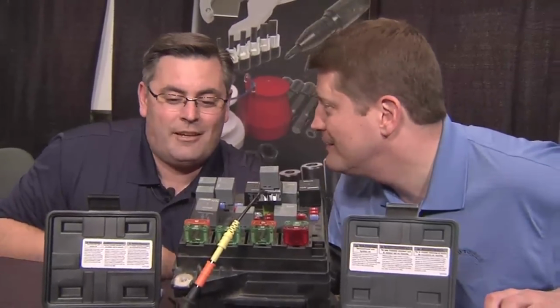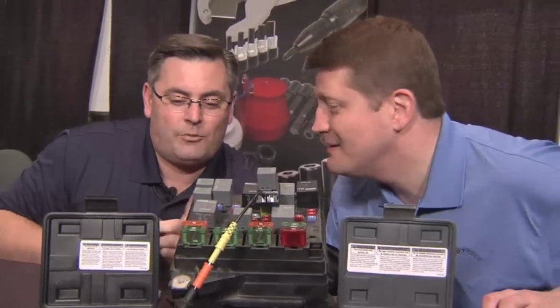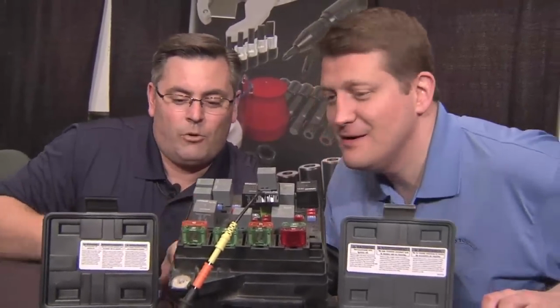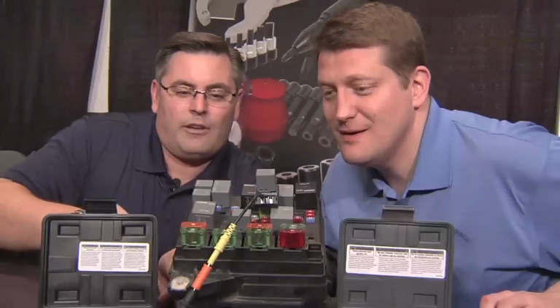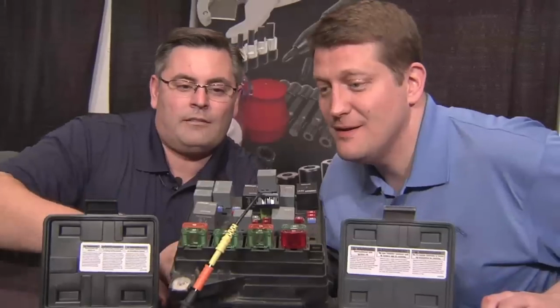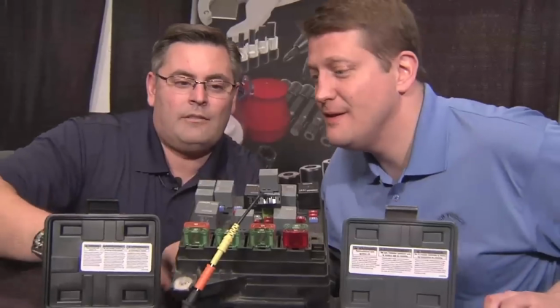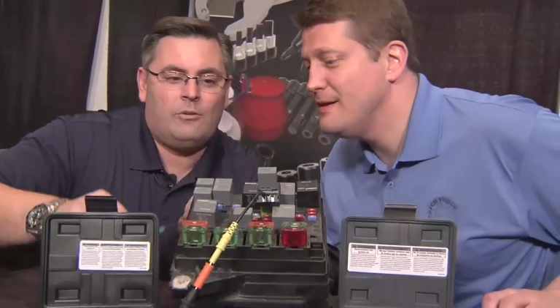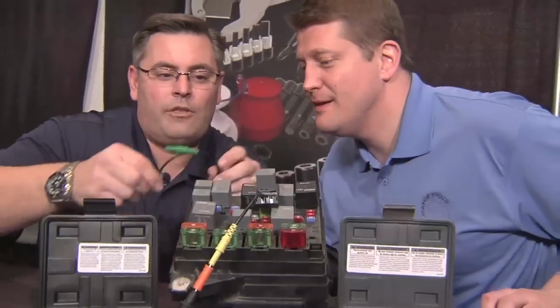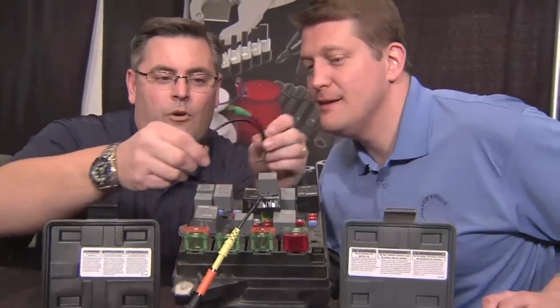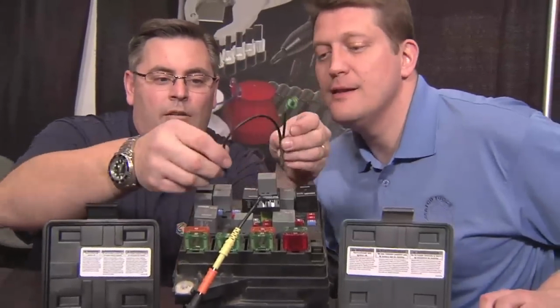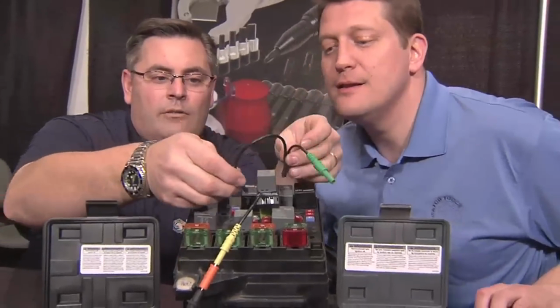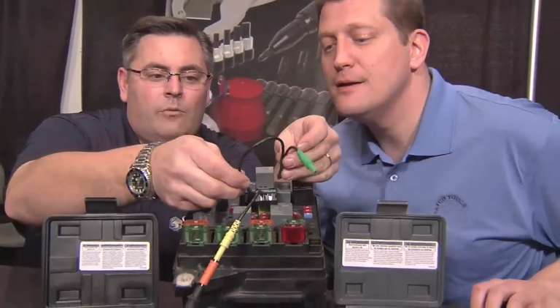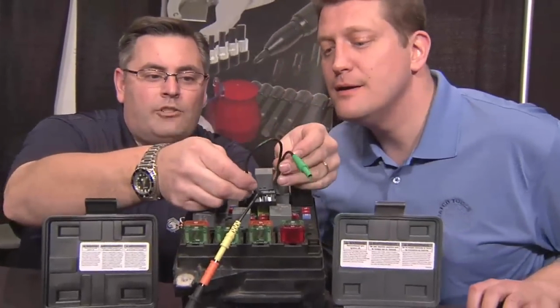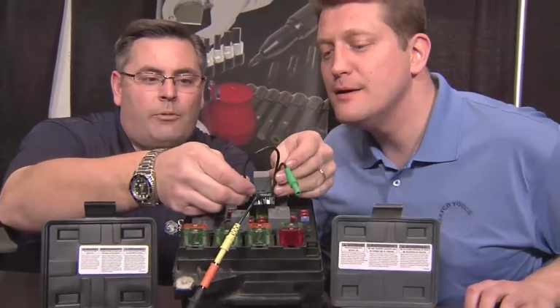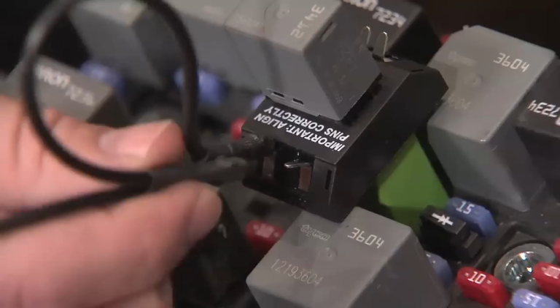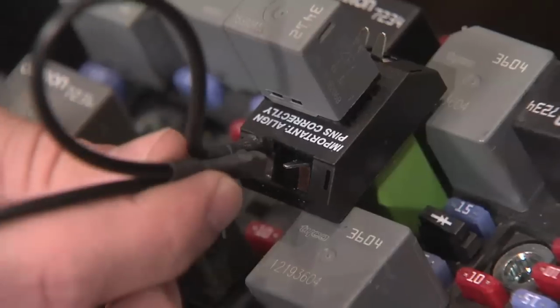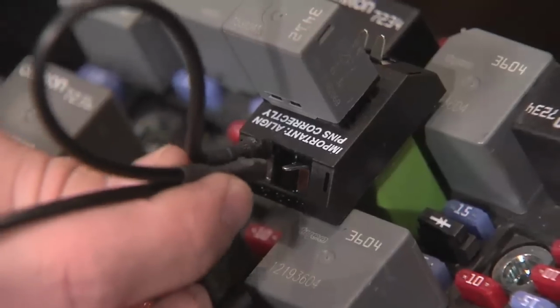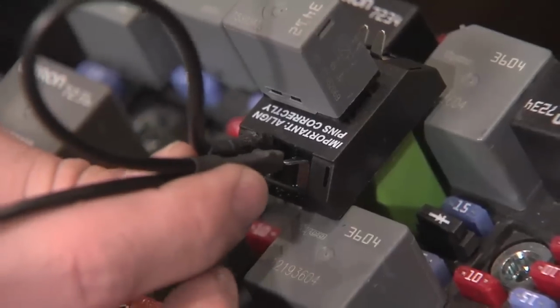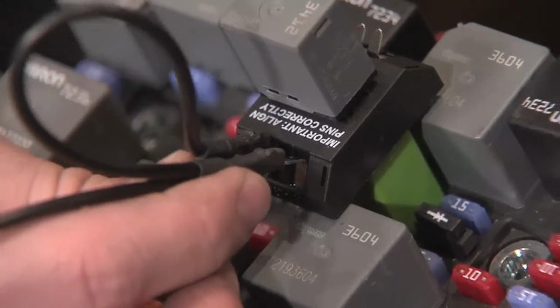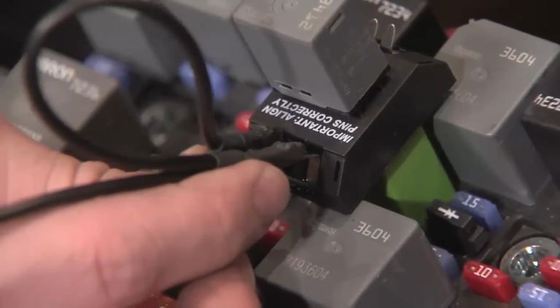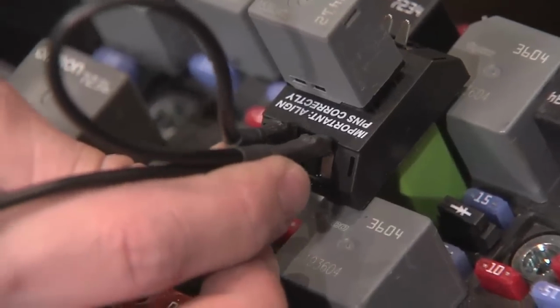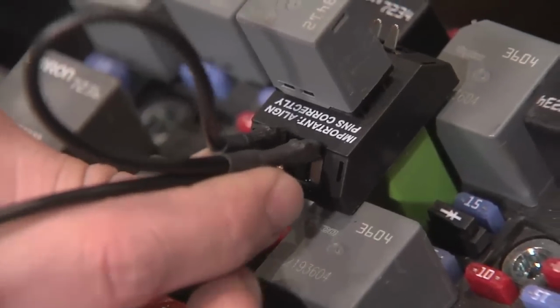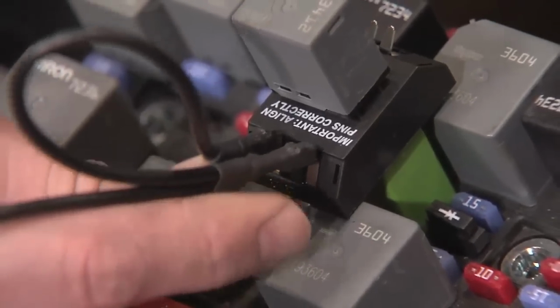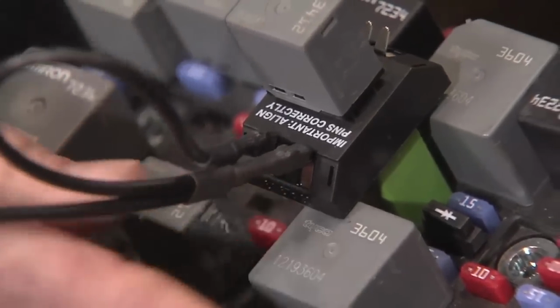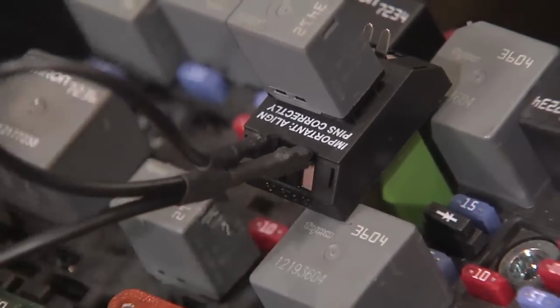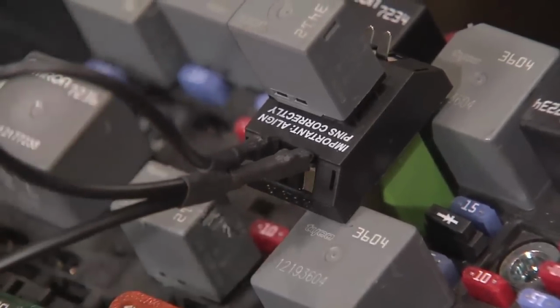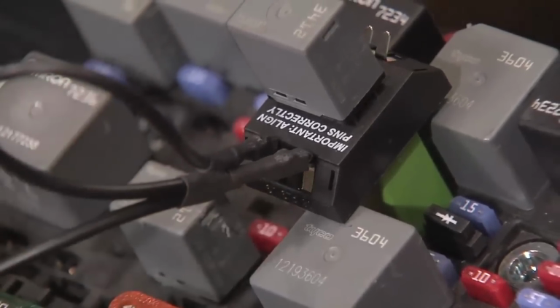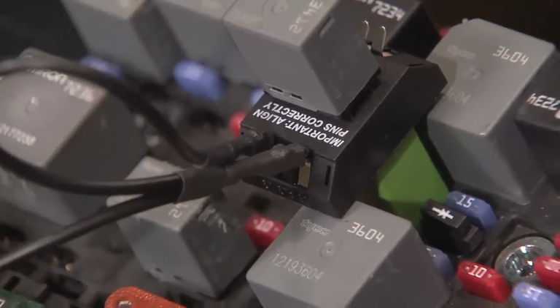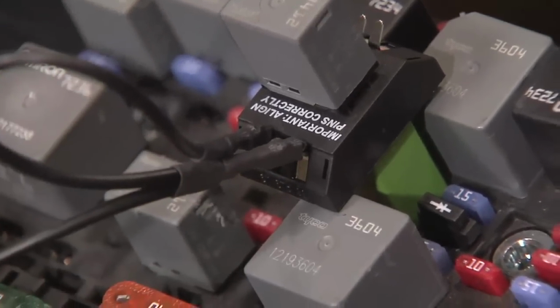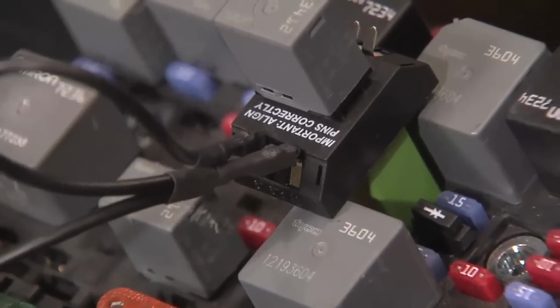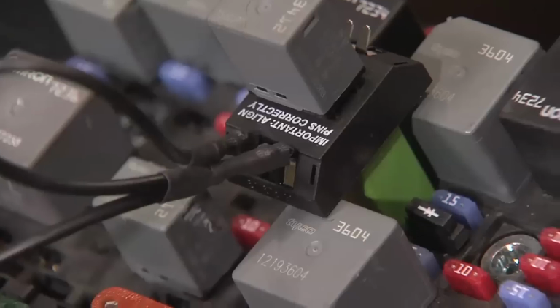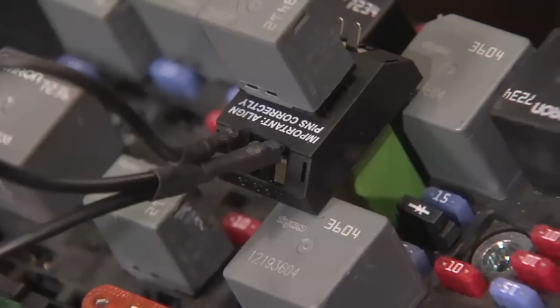And there's one more thing. With this wire, we can jumper it and actually actuate a fuel pump, or wipers, or something like that.